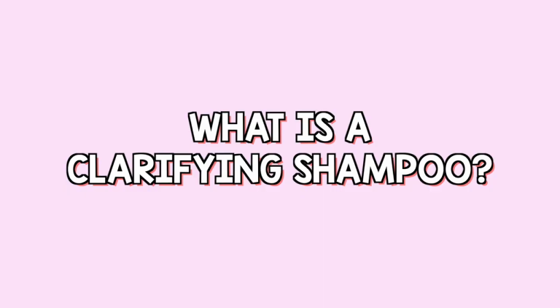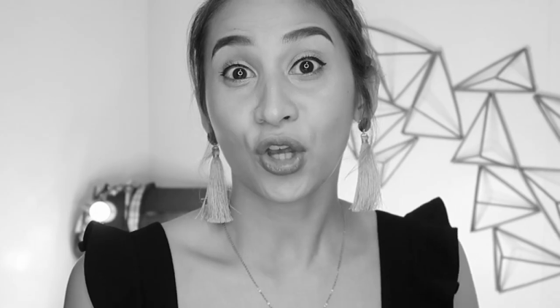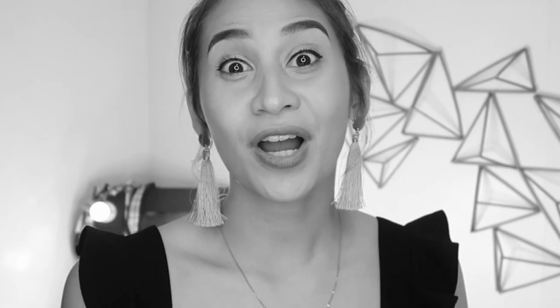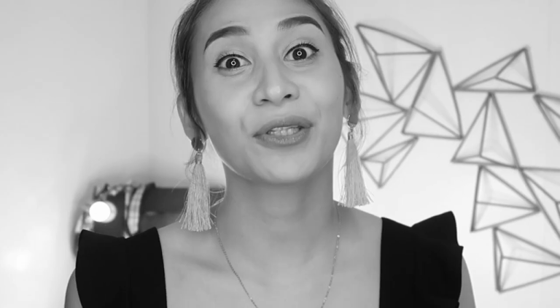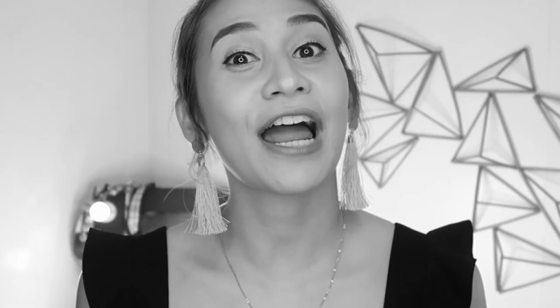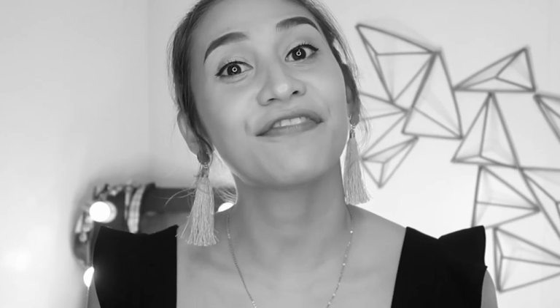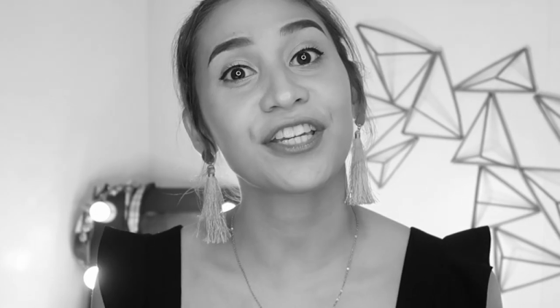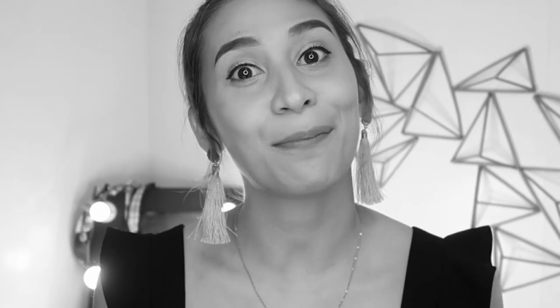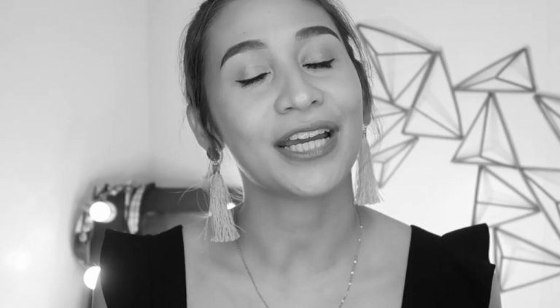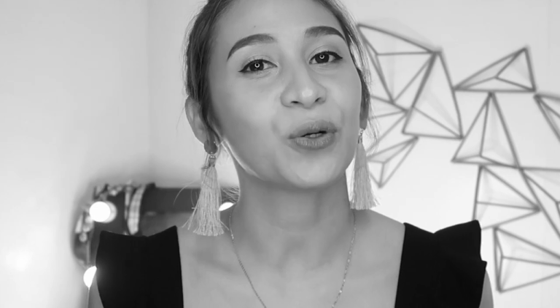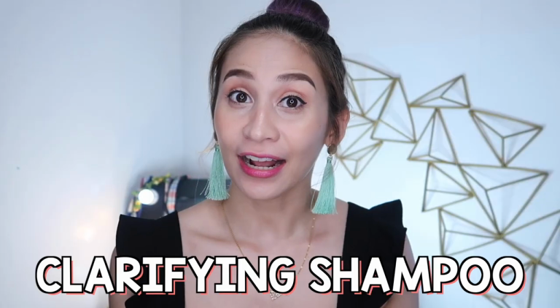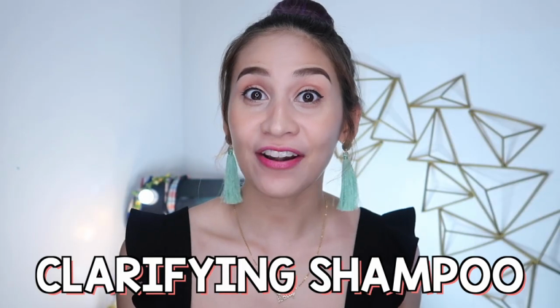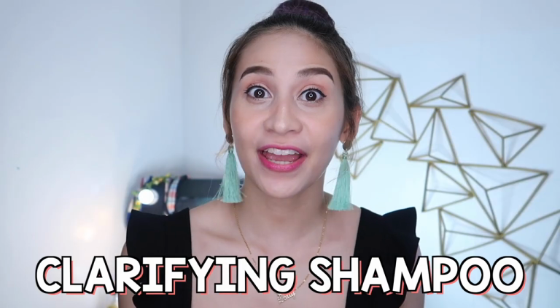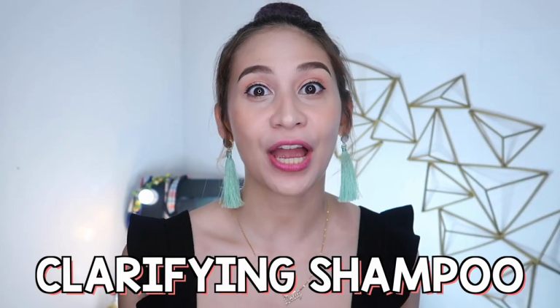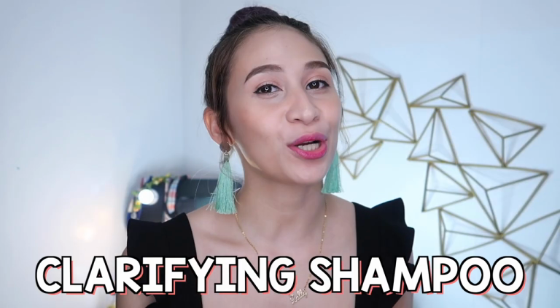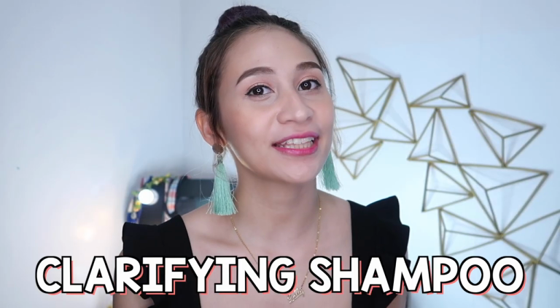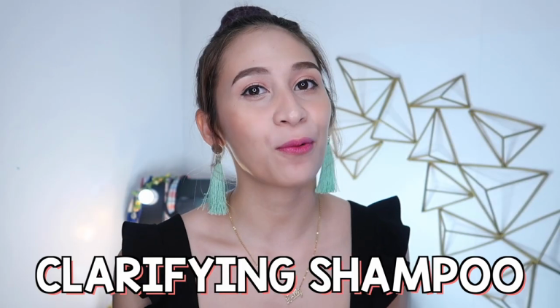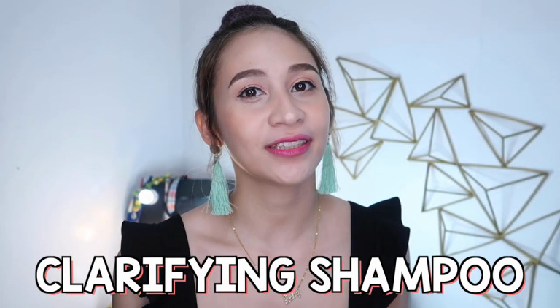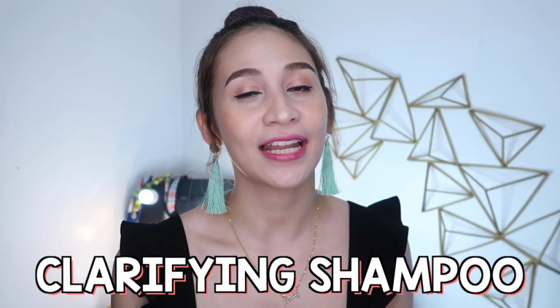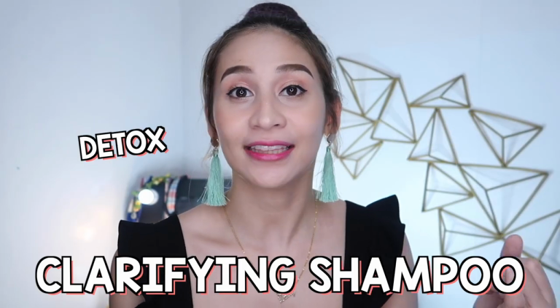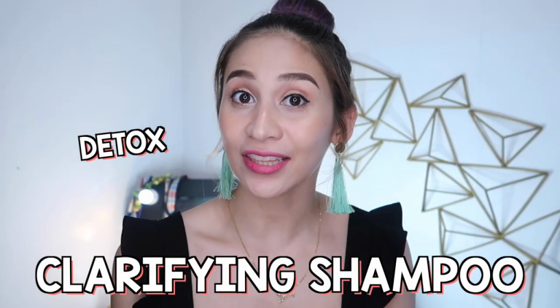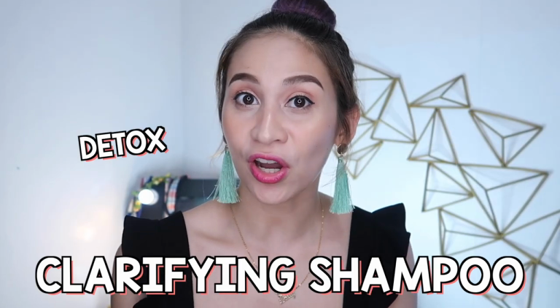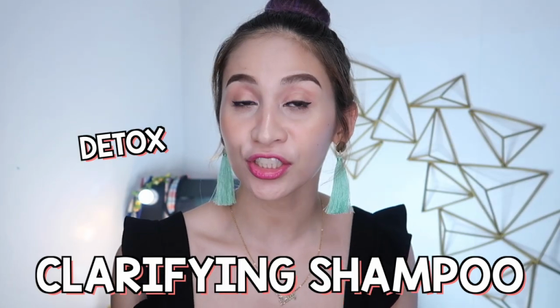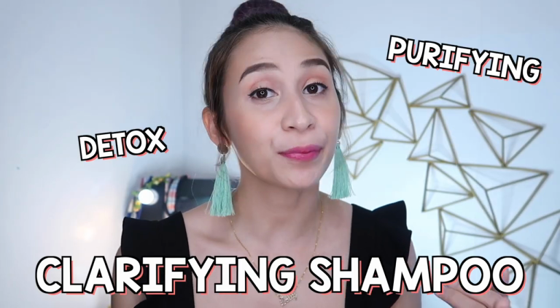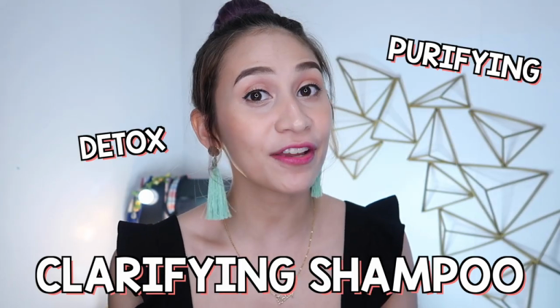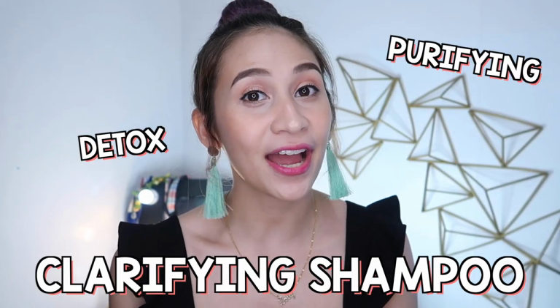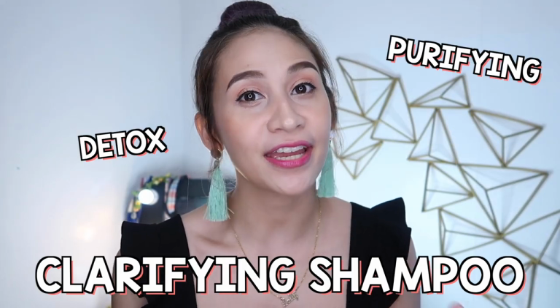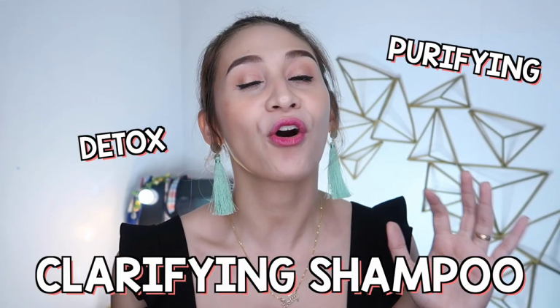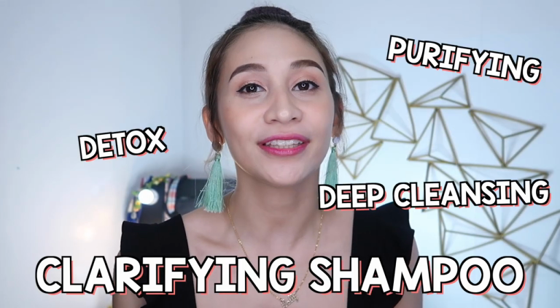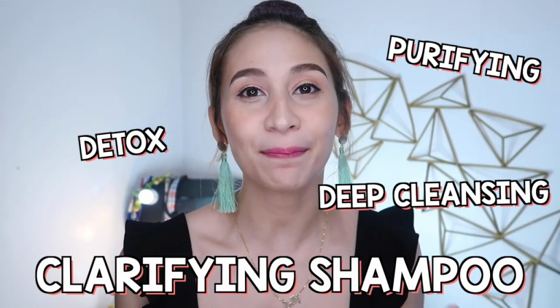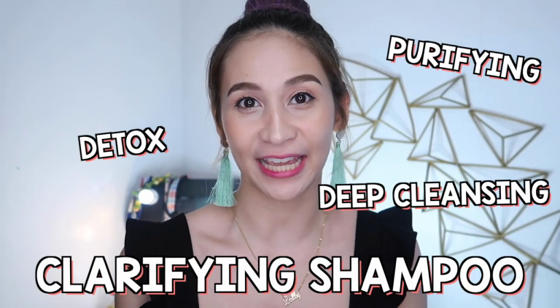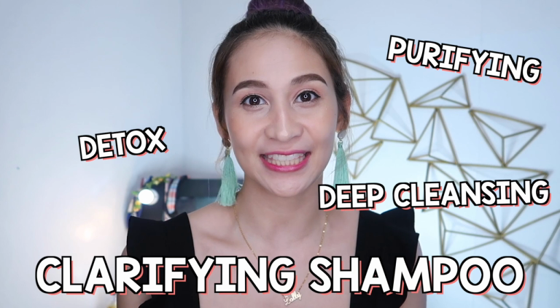So ano nga ba itong clarifying shampoo na ito? Ang clarifying shampoo ay tinatawag din na detox, purifying, or deep cleansing.